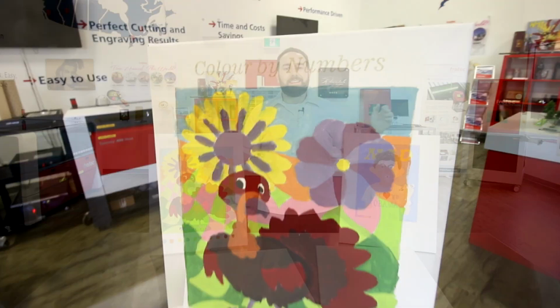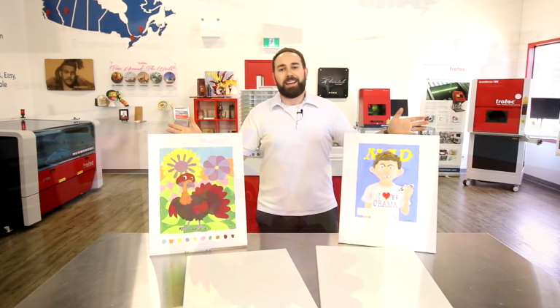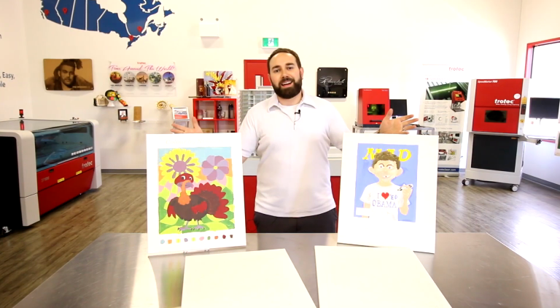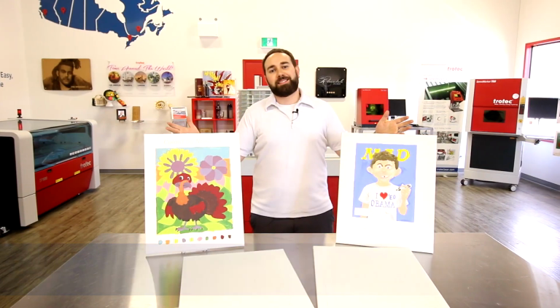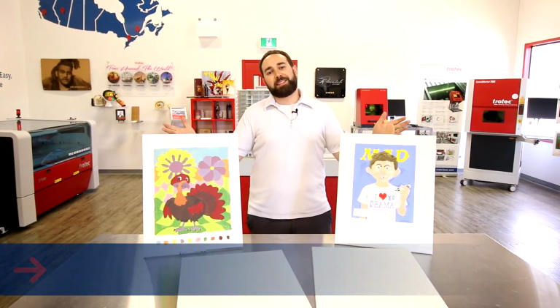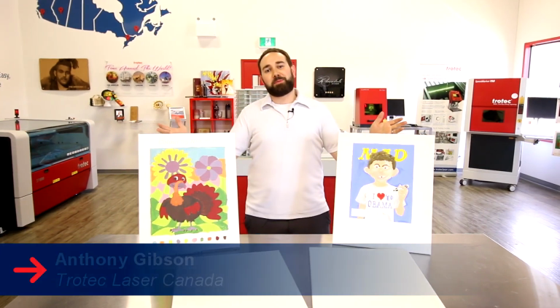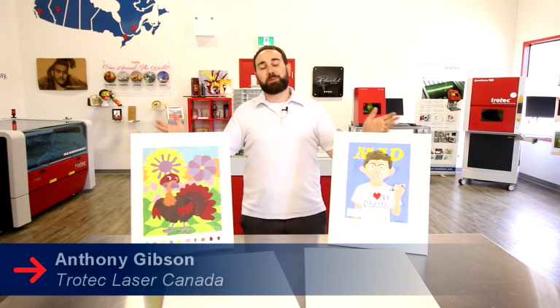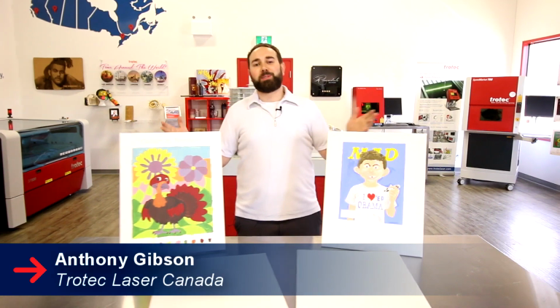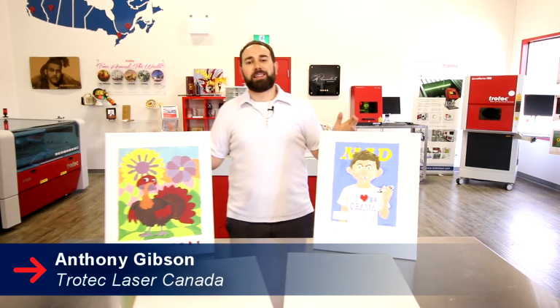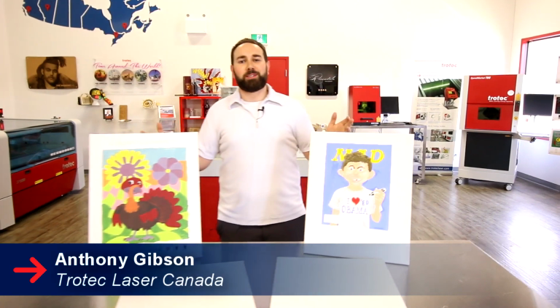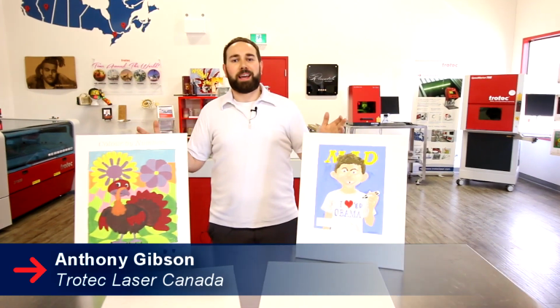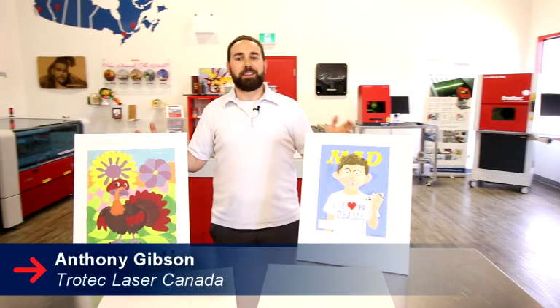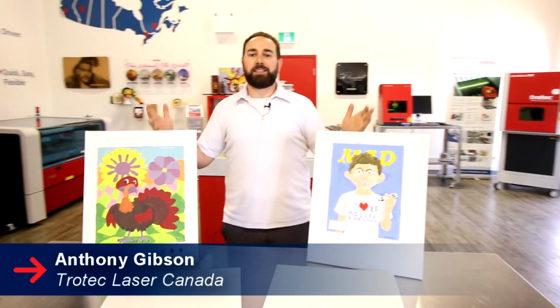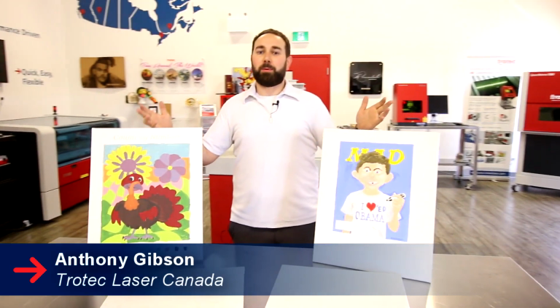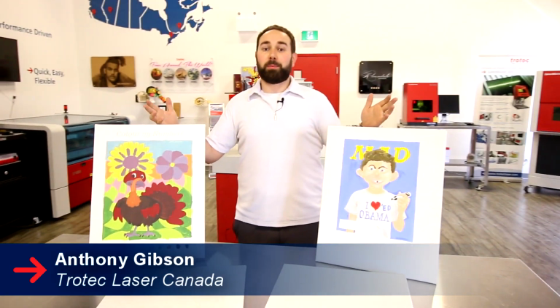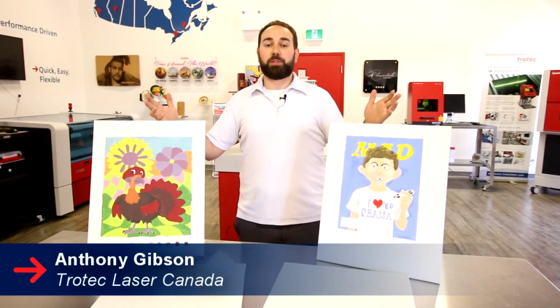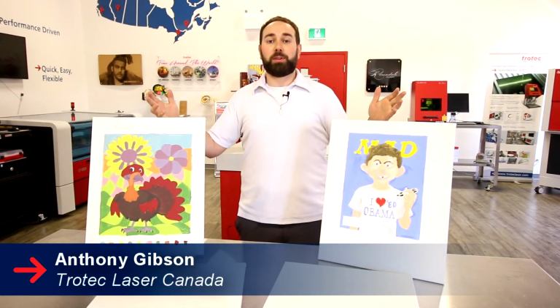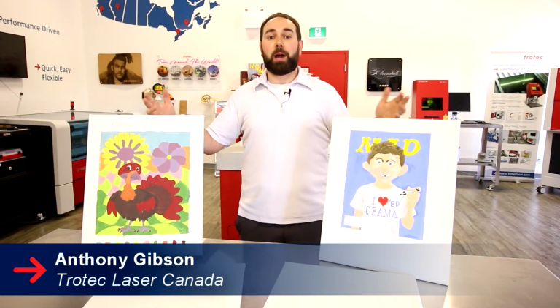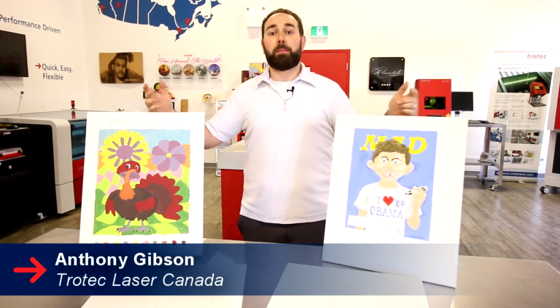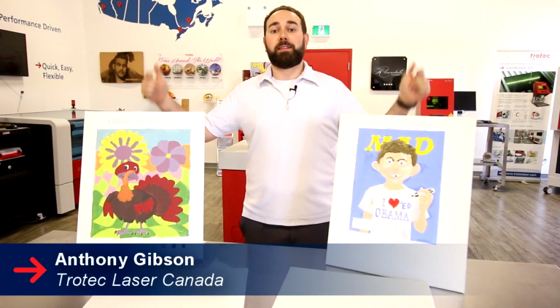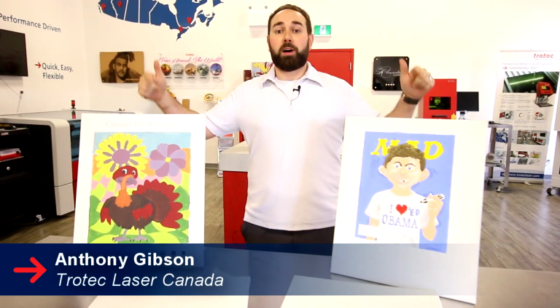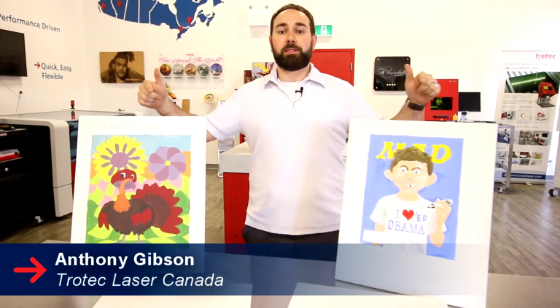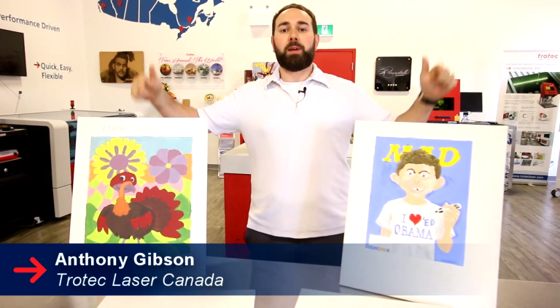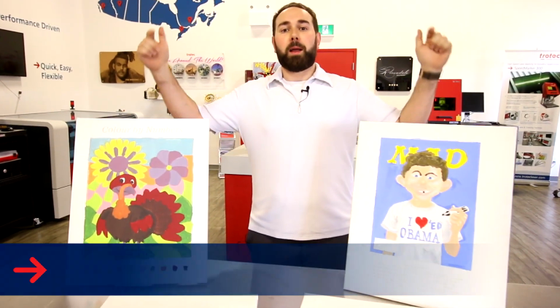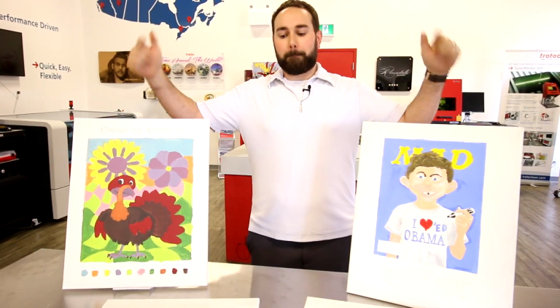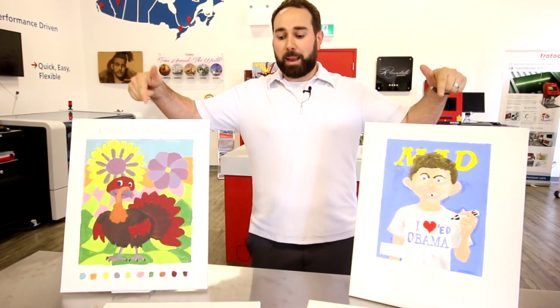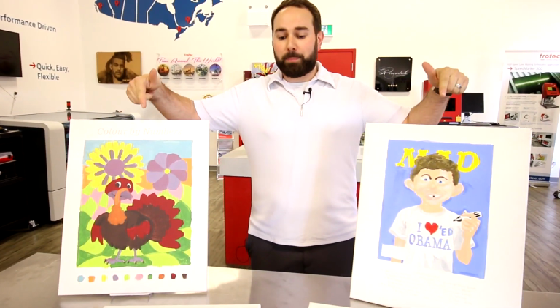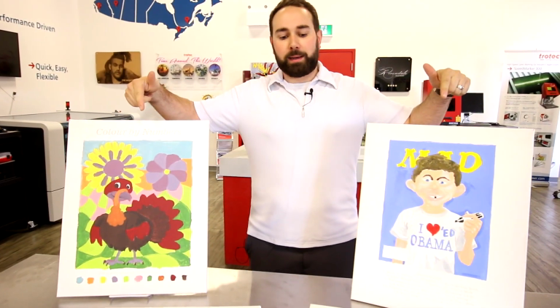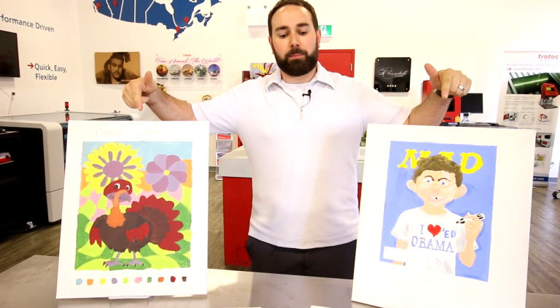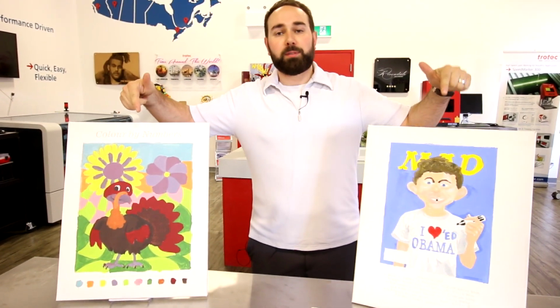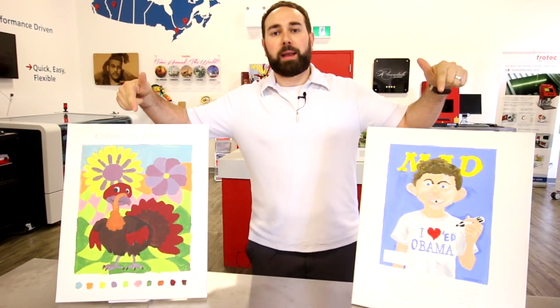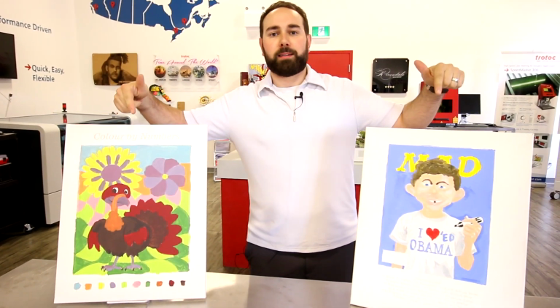Hey guys, it's Anthony from Trotec Laser Canada. Today we're going to be showing you how we made these awesome paint by numbers paintings.